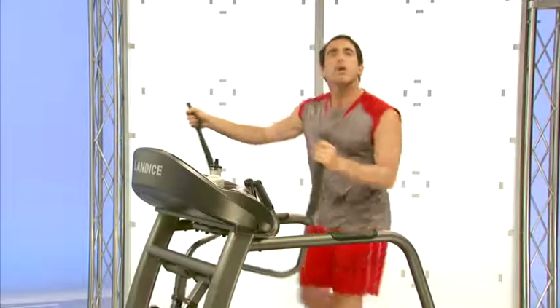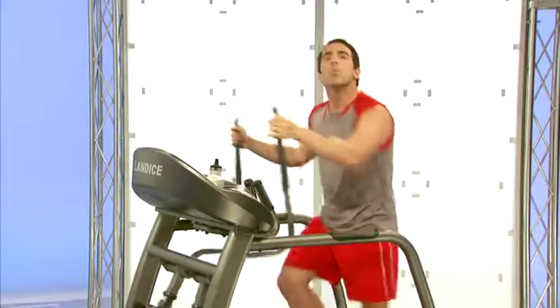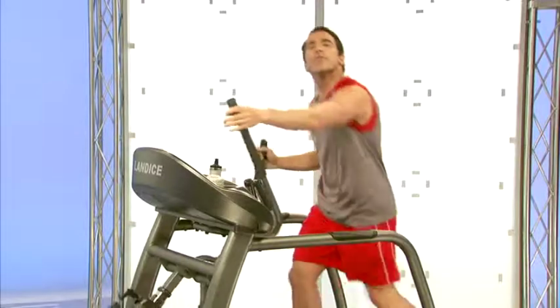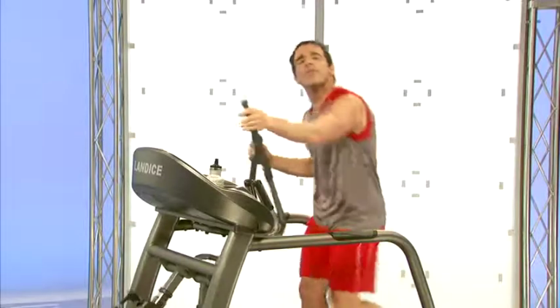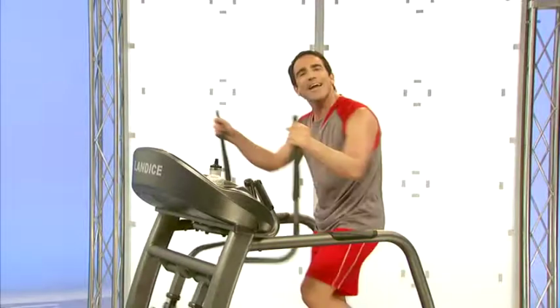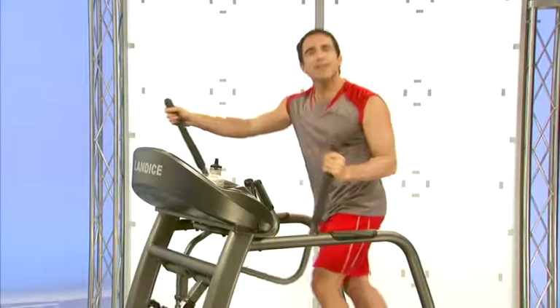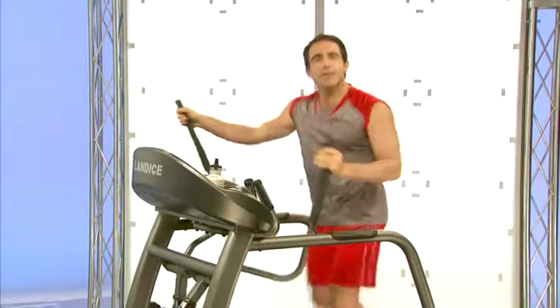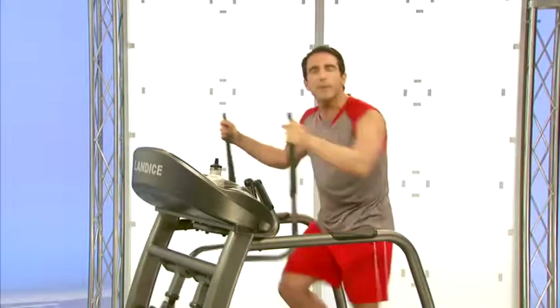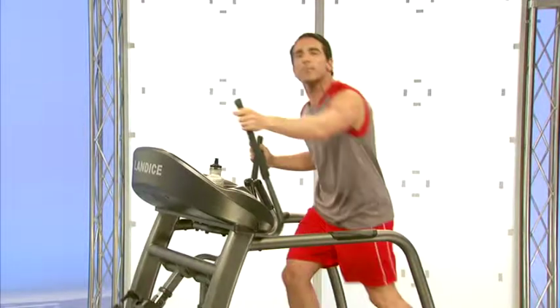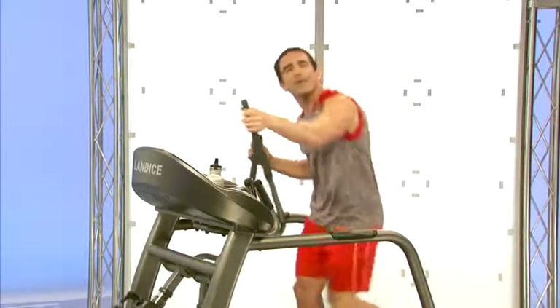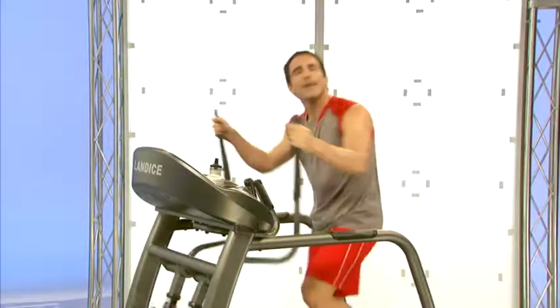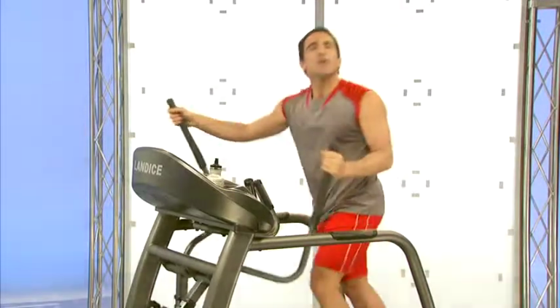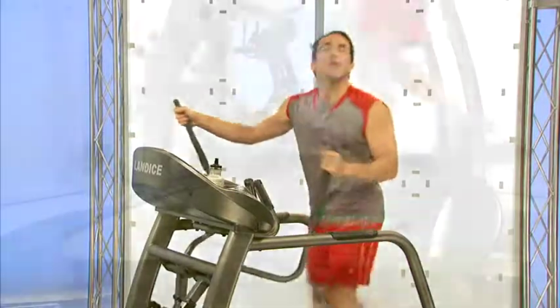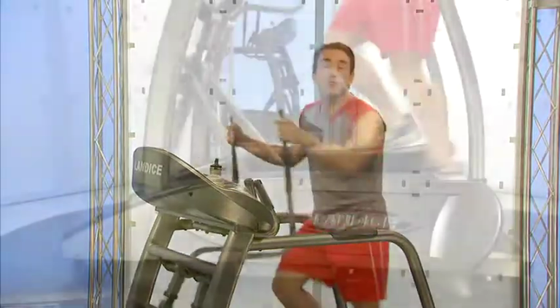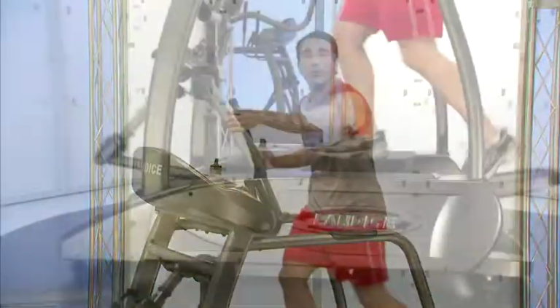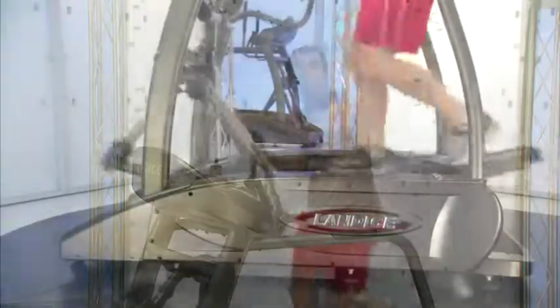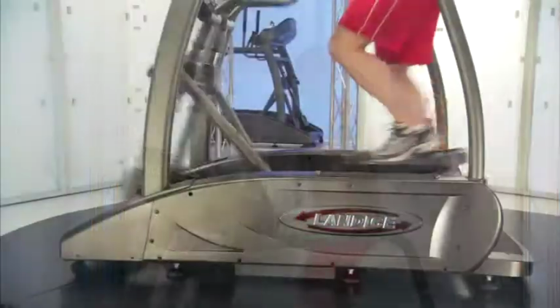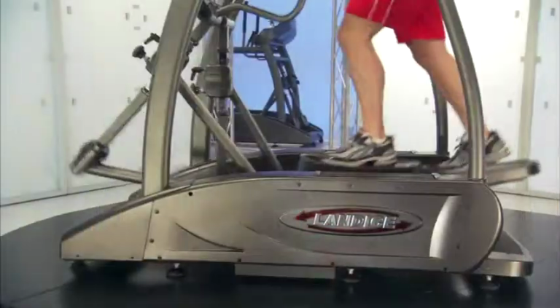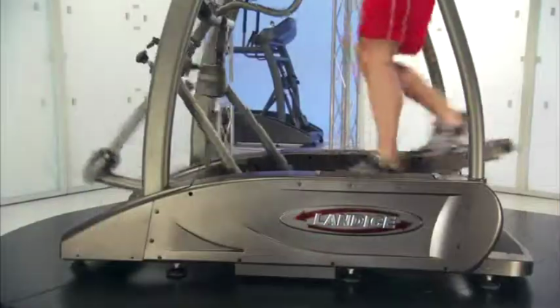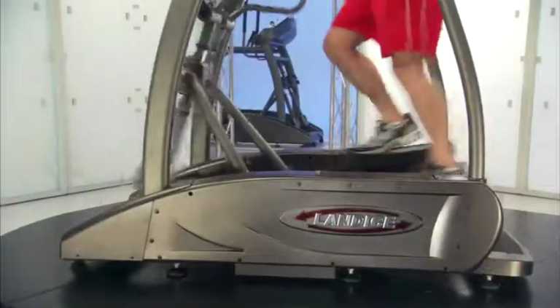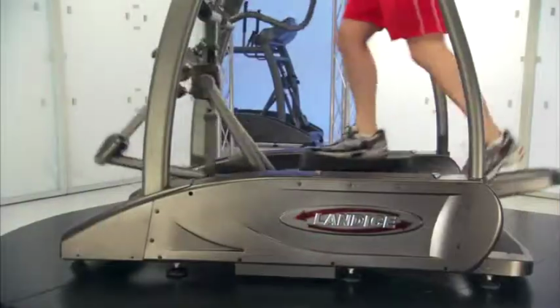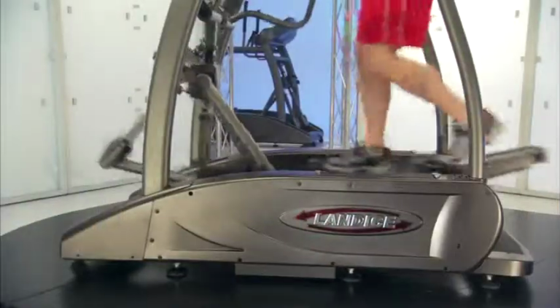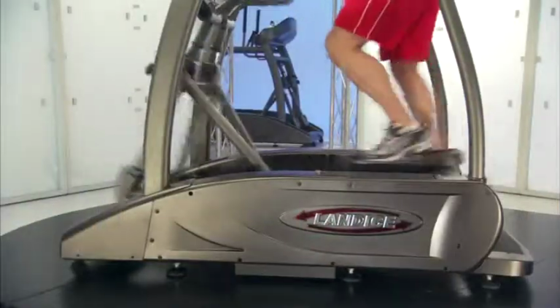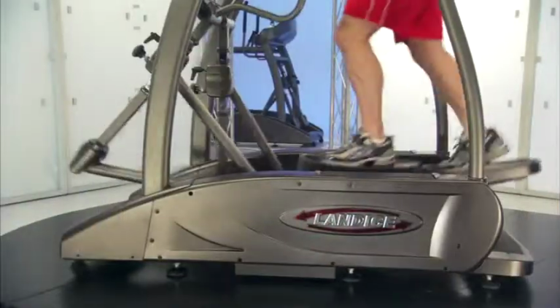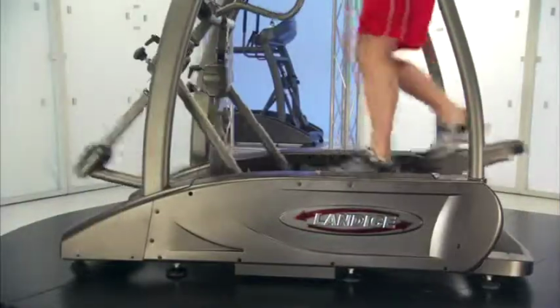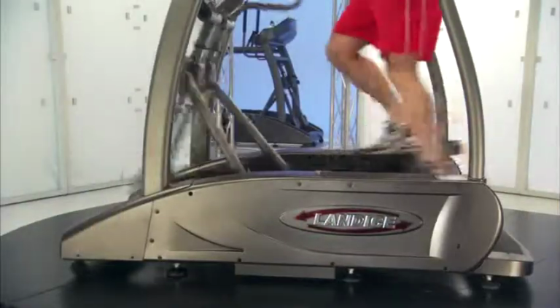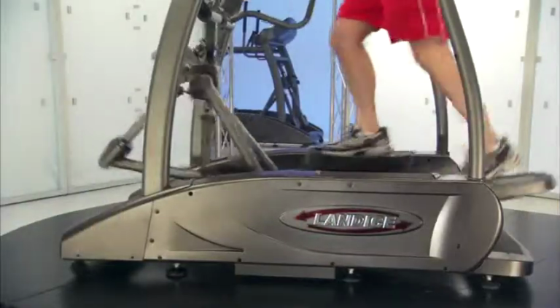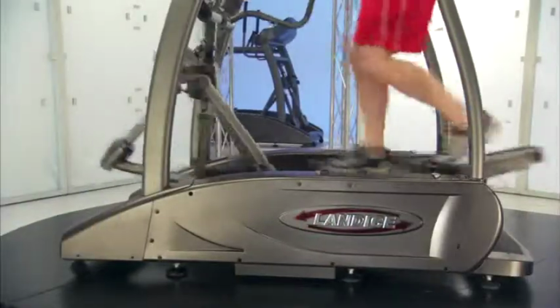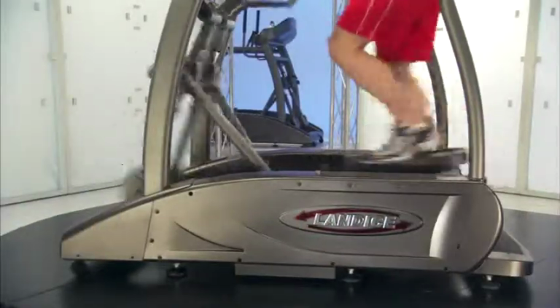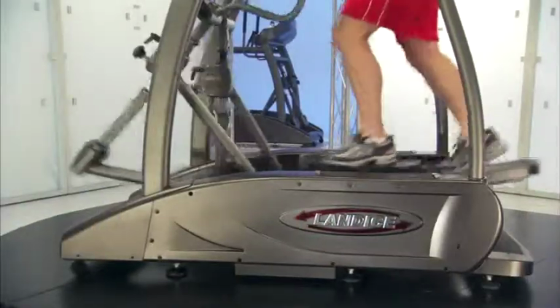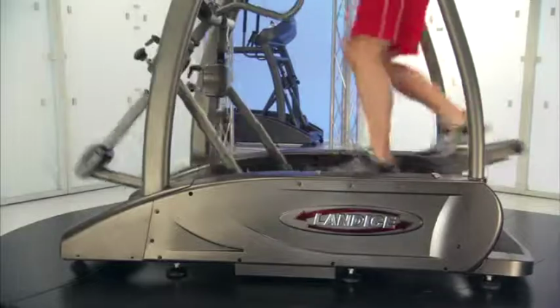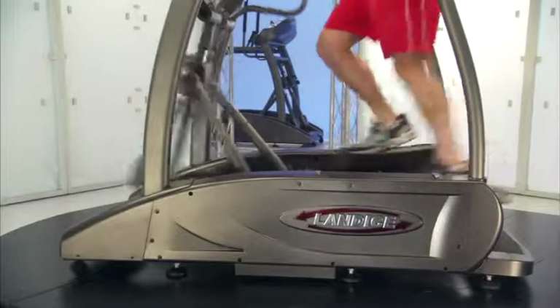With the Landyce Elliptimil, you can truly simulate running, but with zero impact.